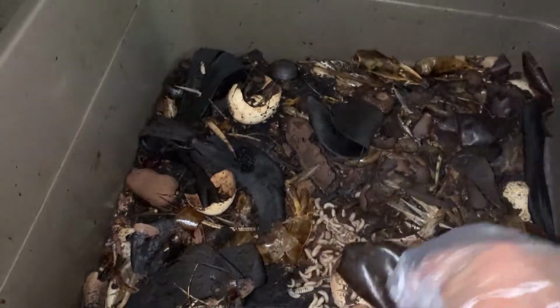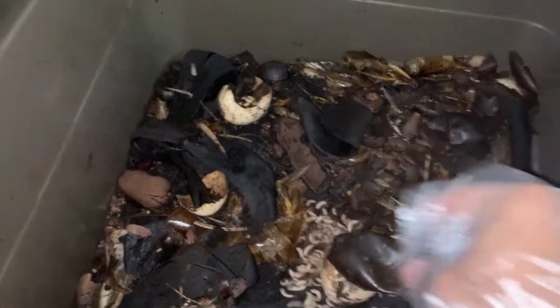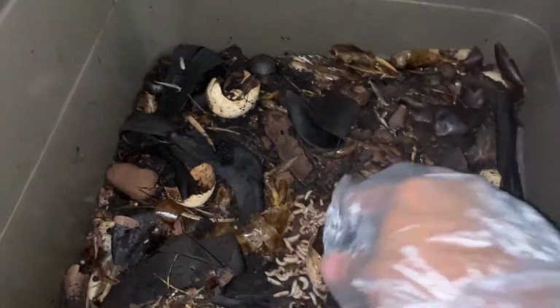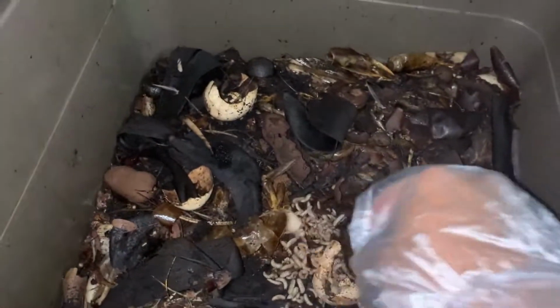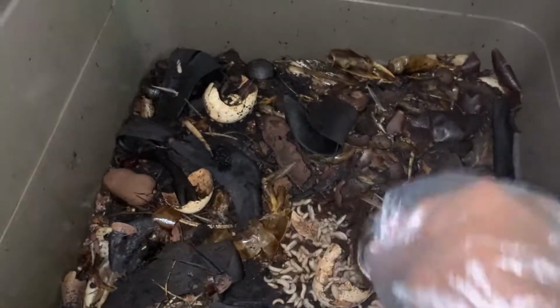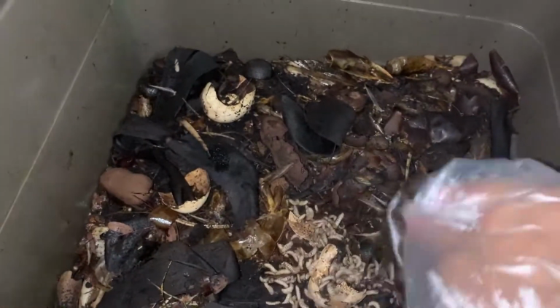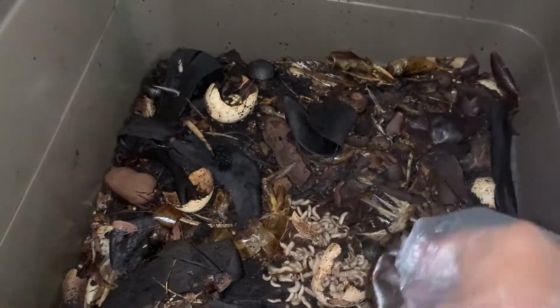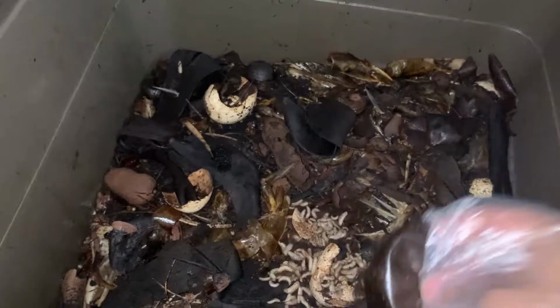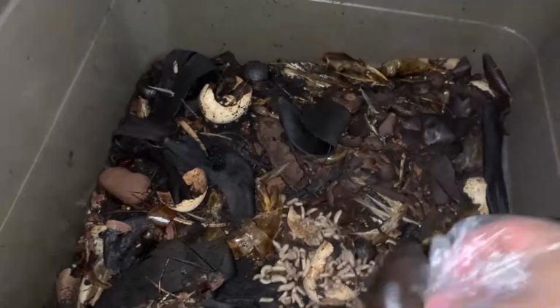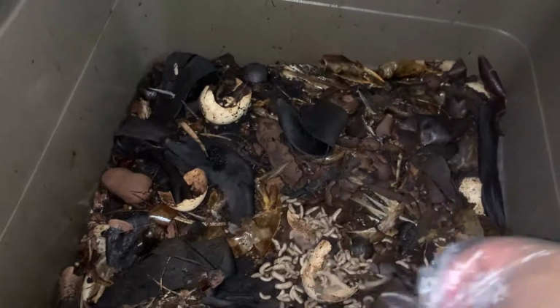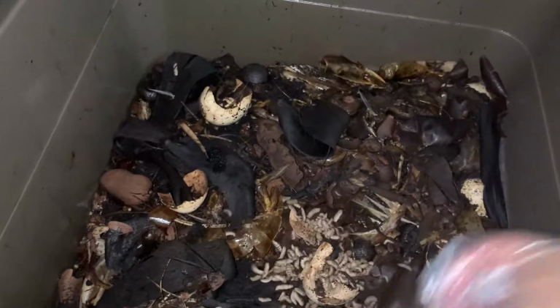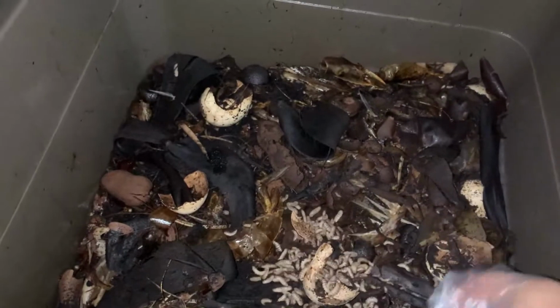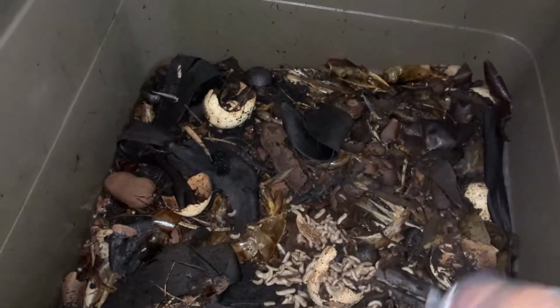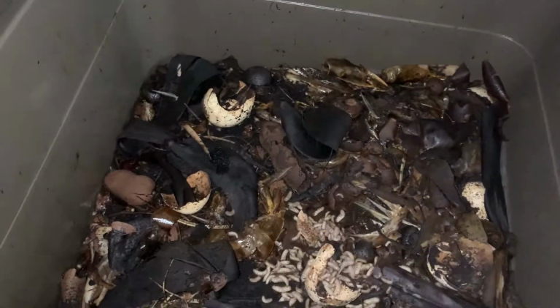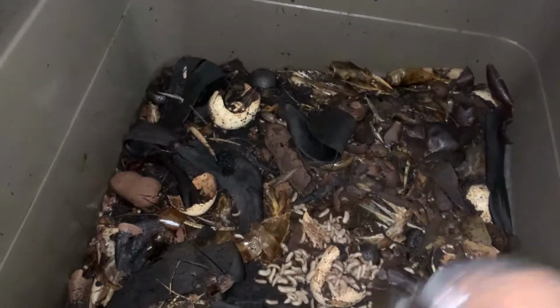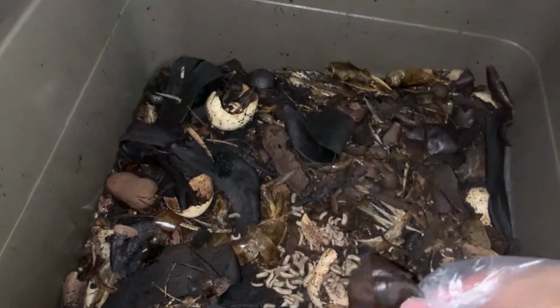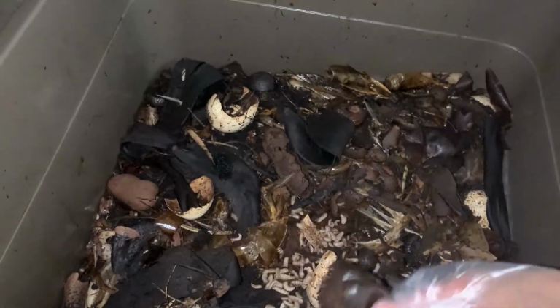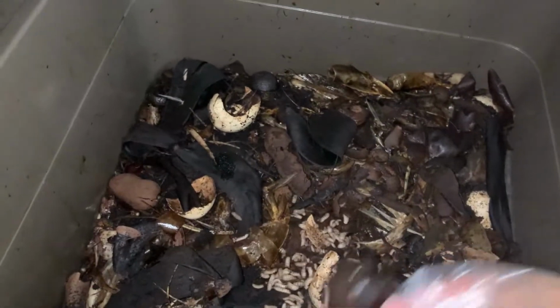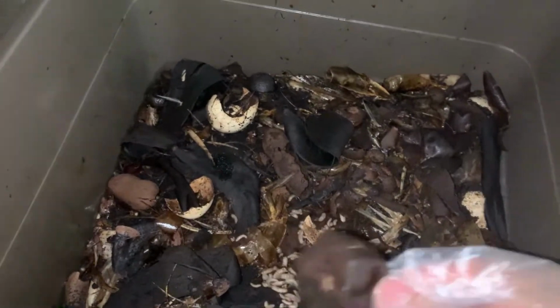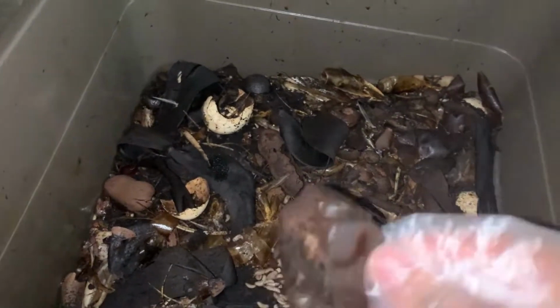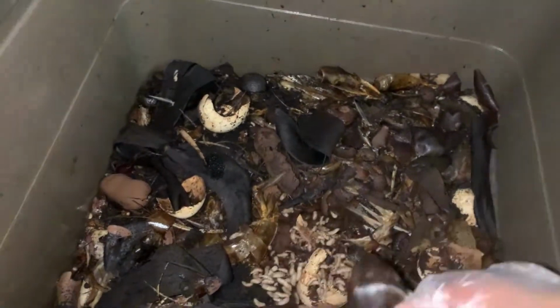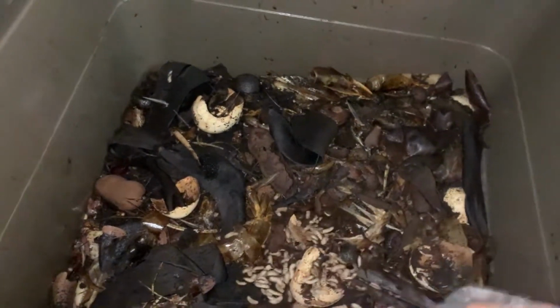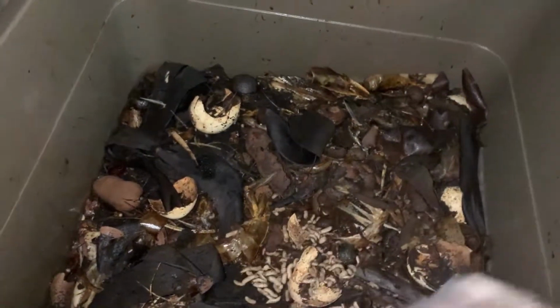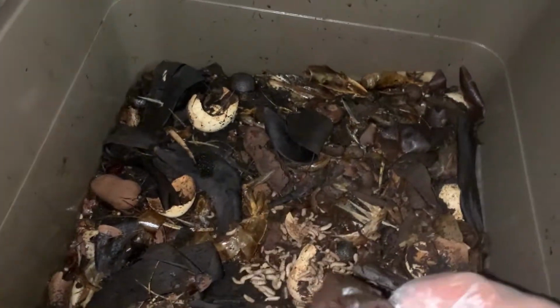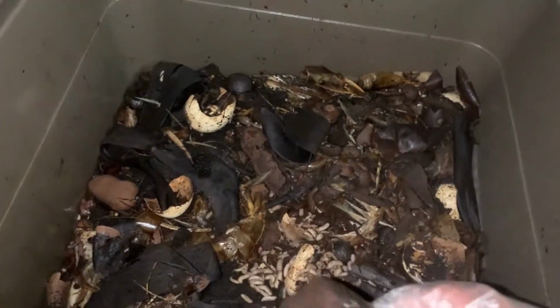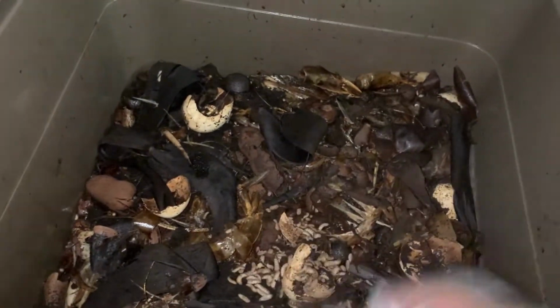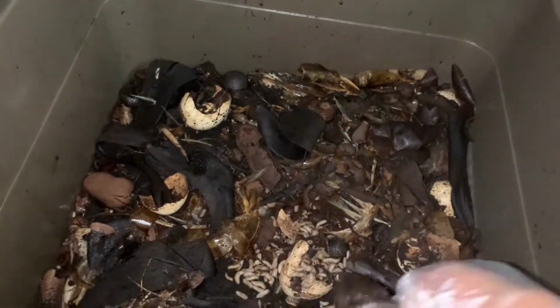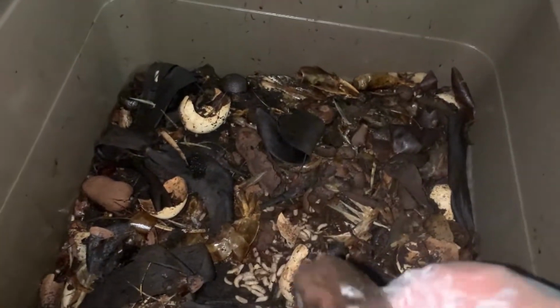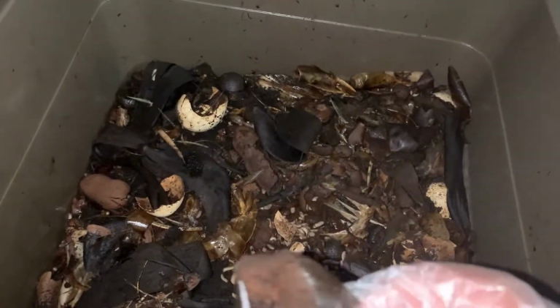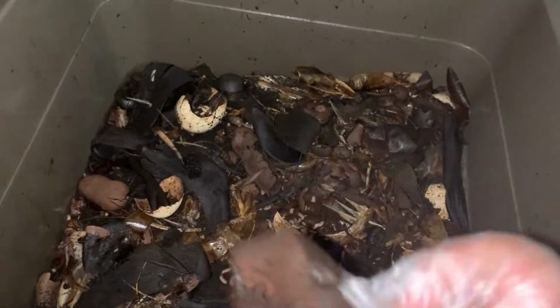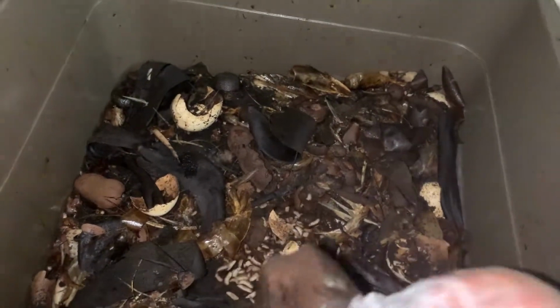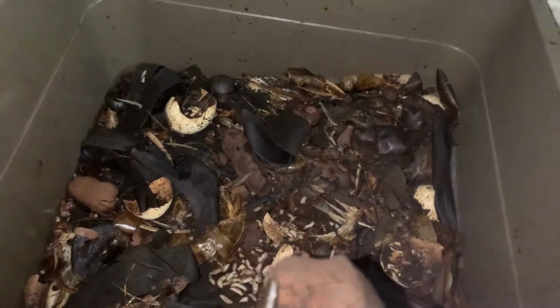I'll remove the material that hasn't decomposed yet.